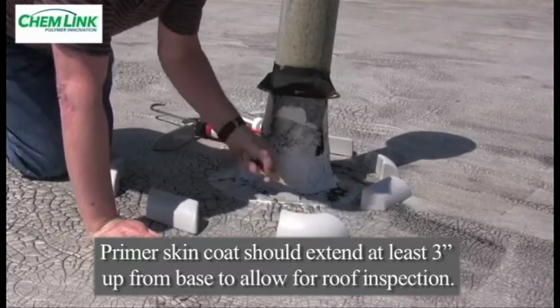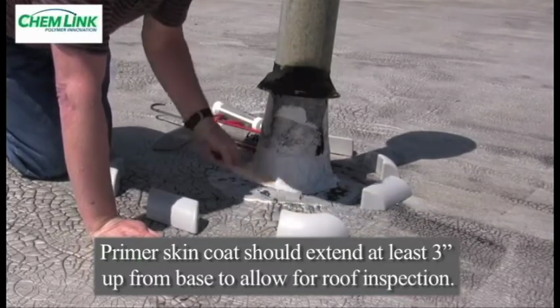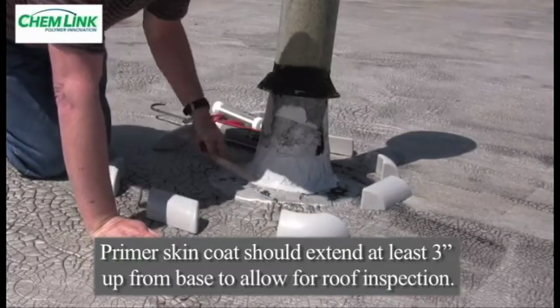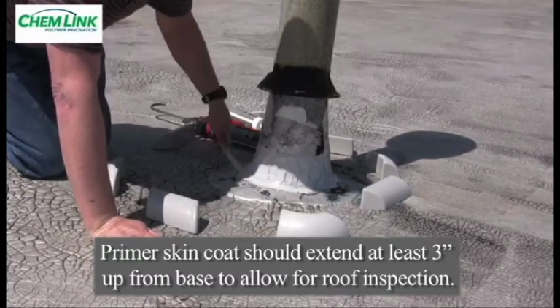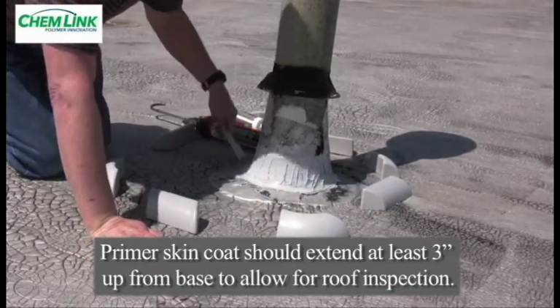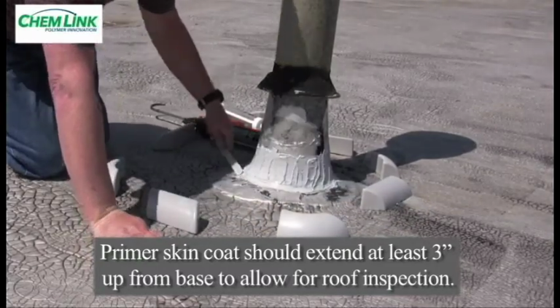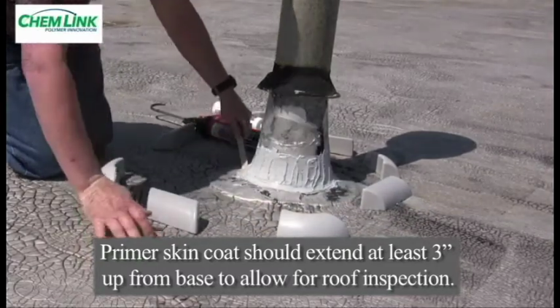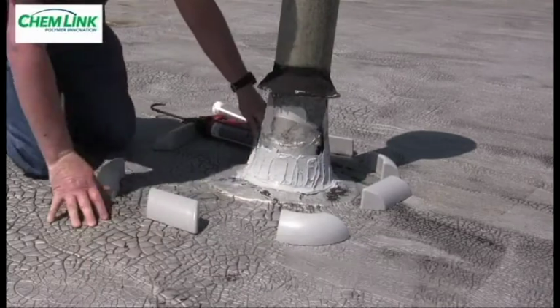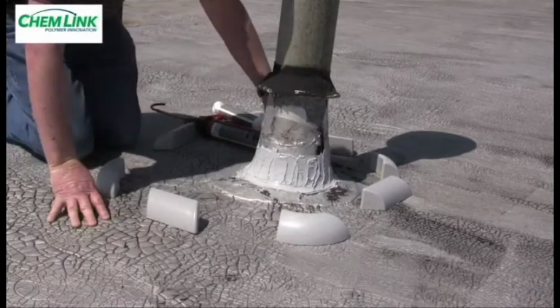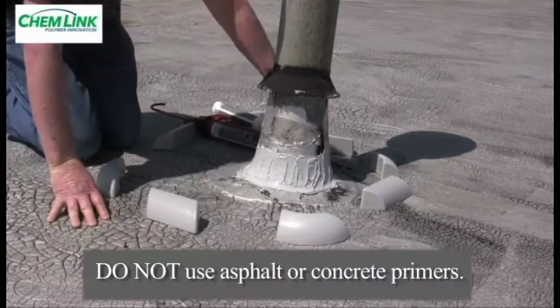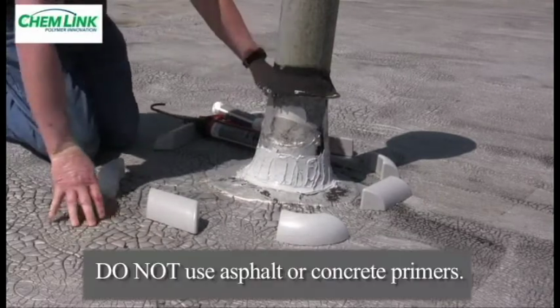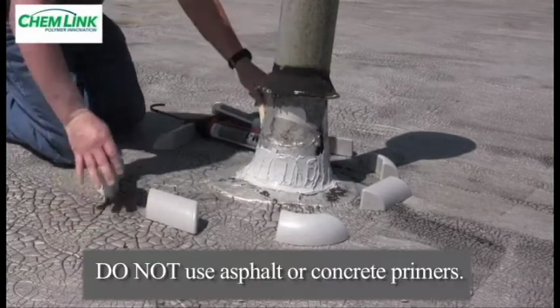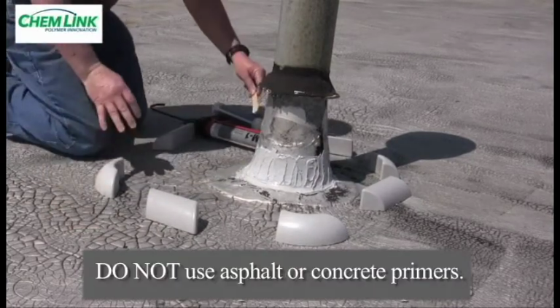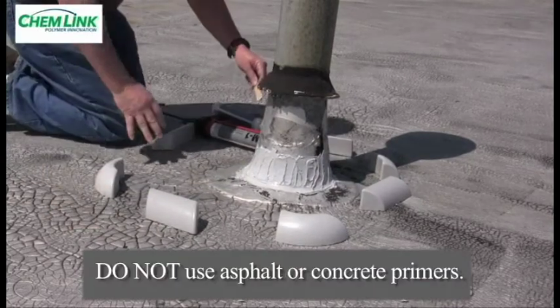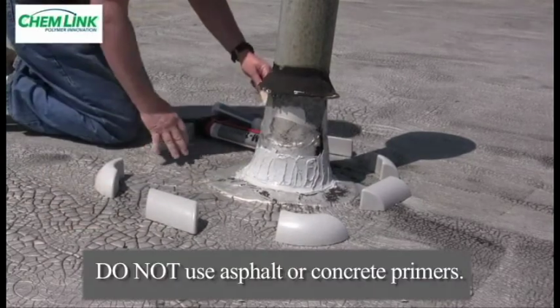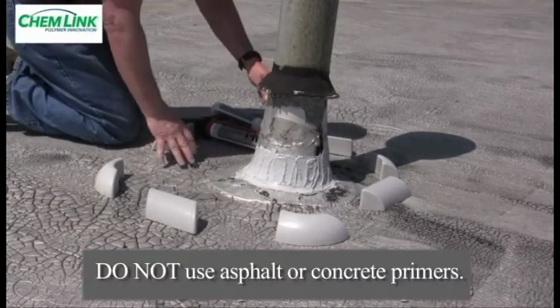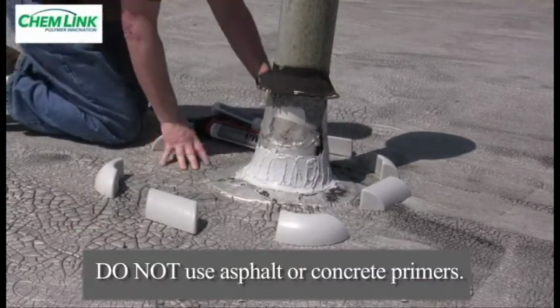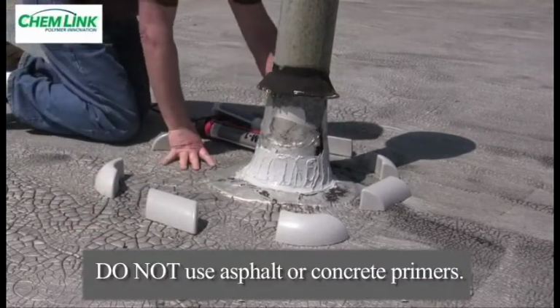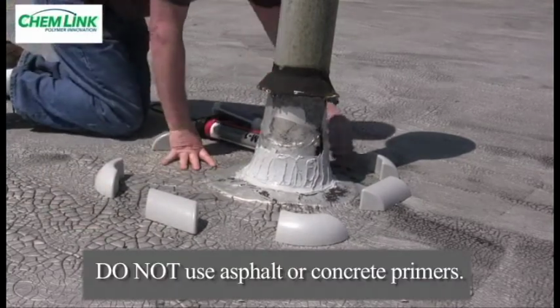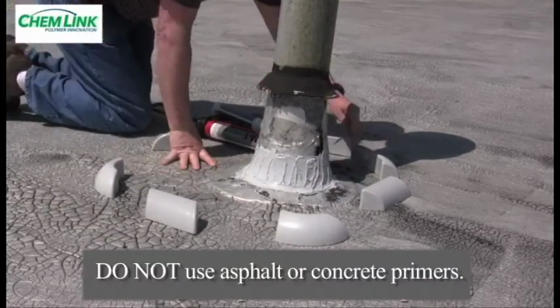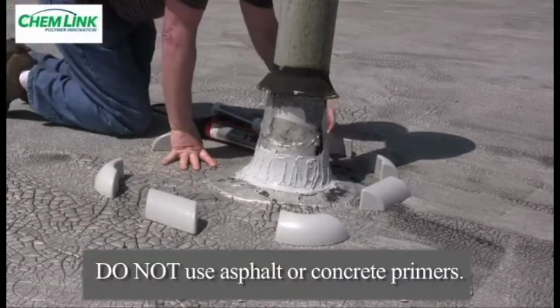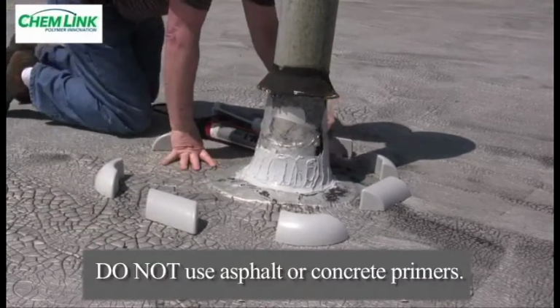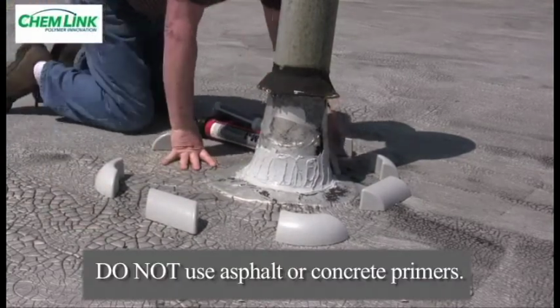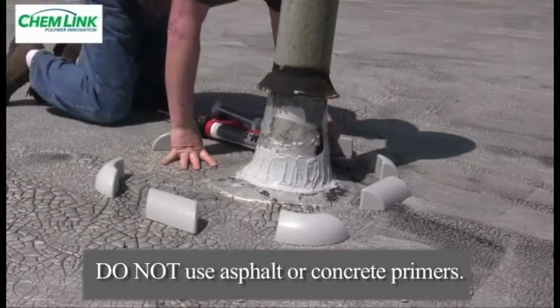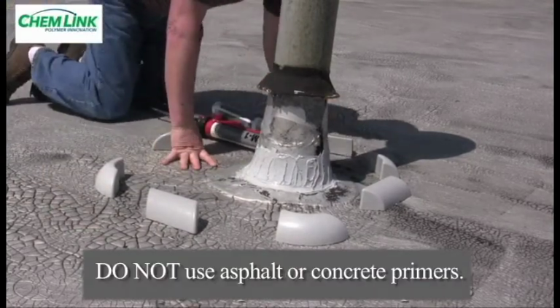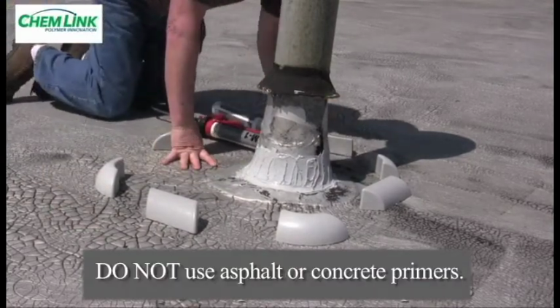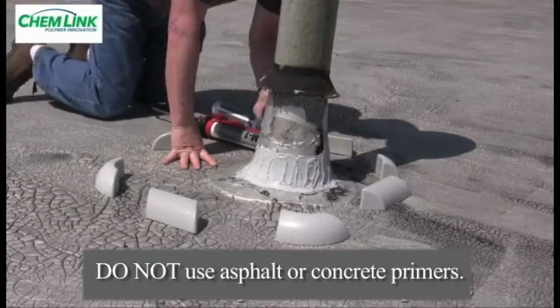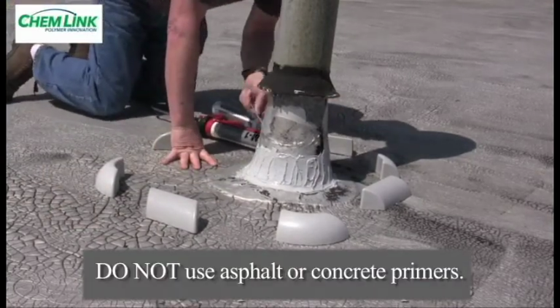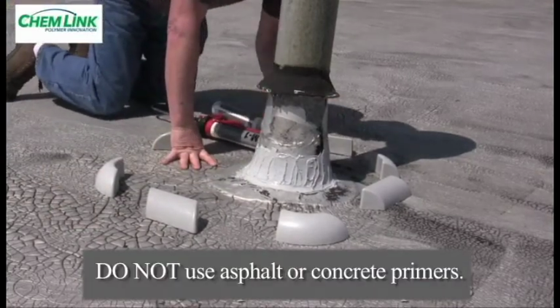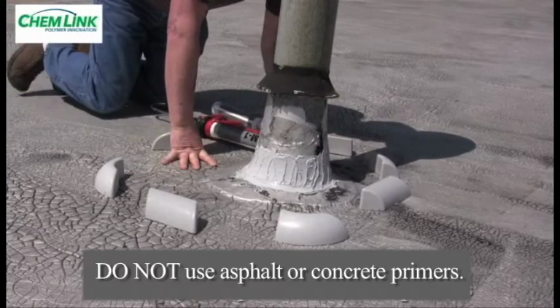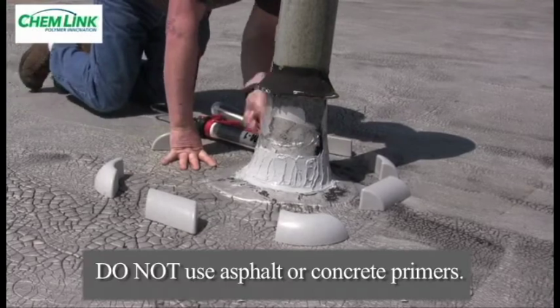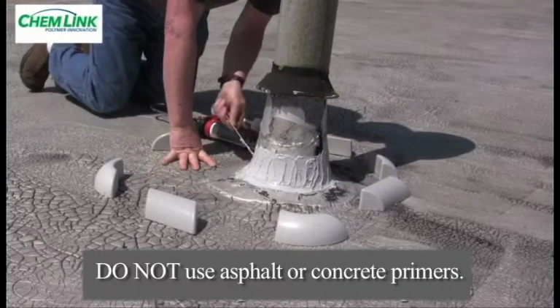It is very important never to use asphalt primer to prime the penetrations. Asphalt or concrete primer acts as a bond breaker.